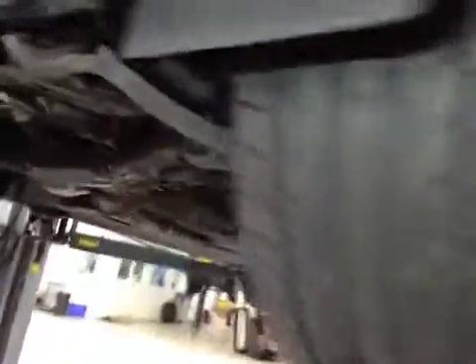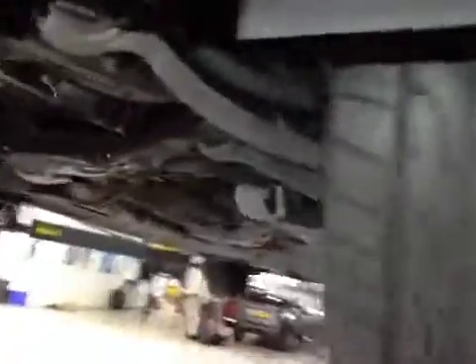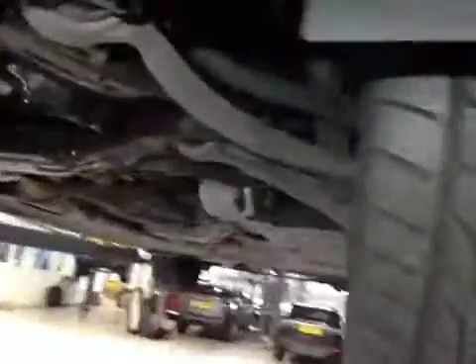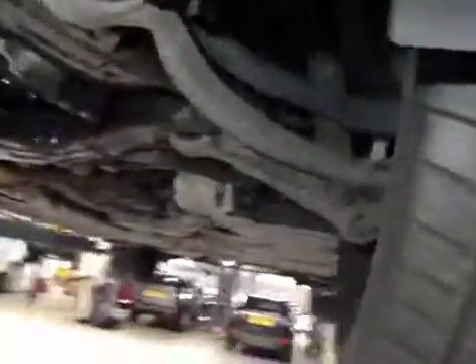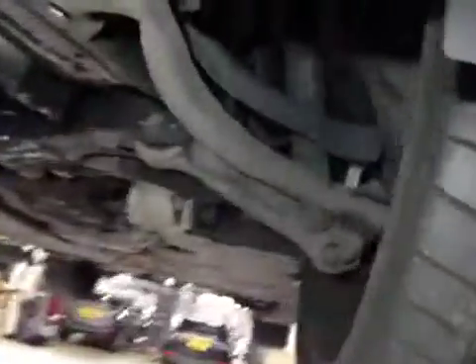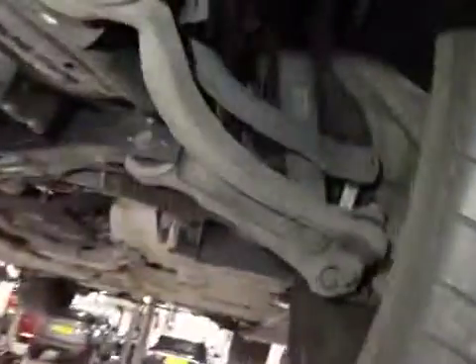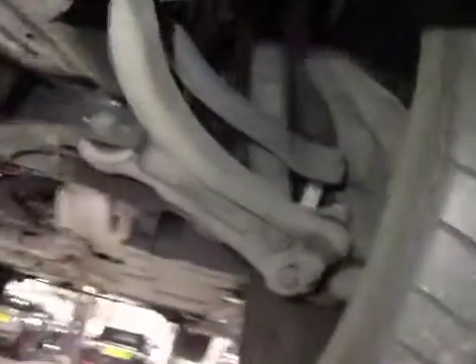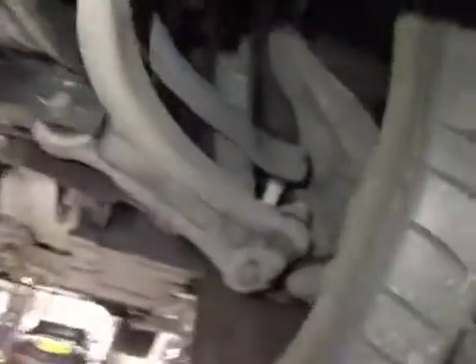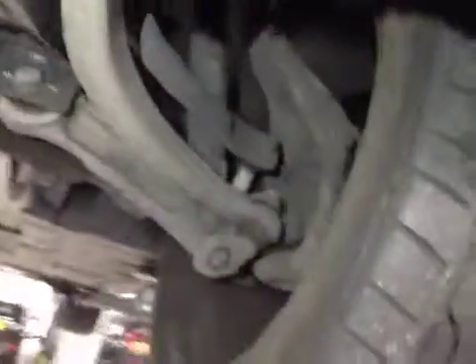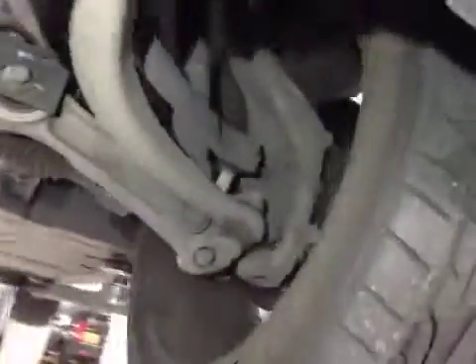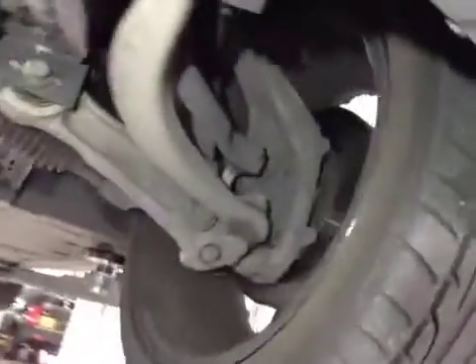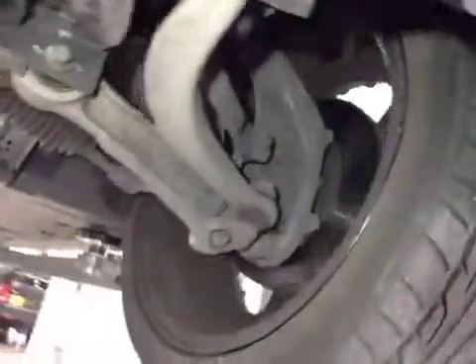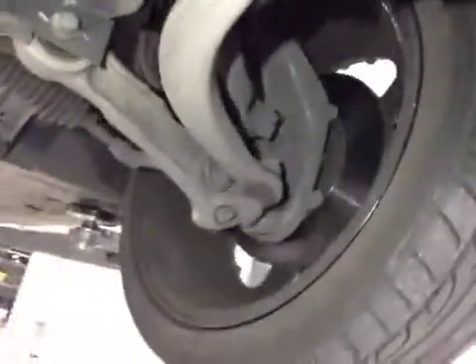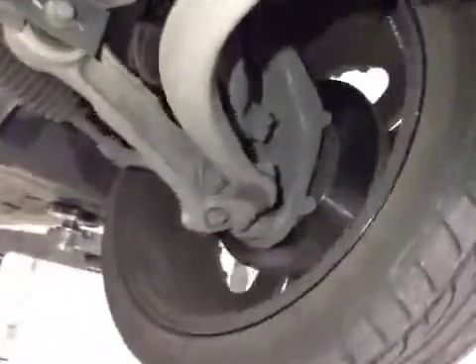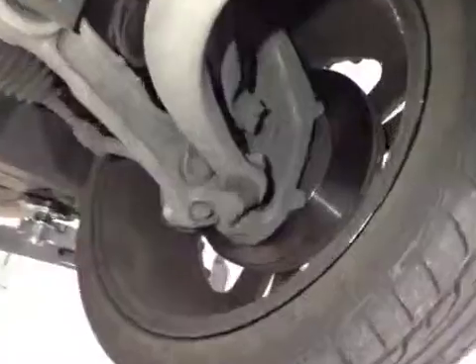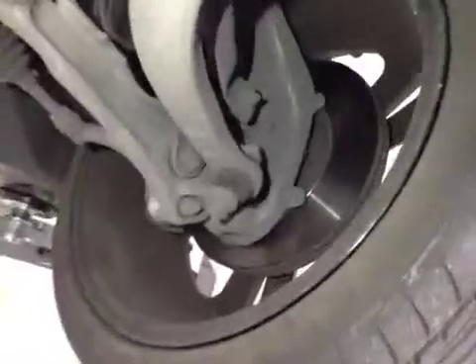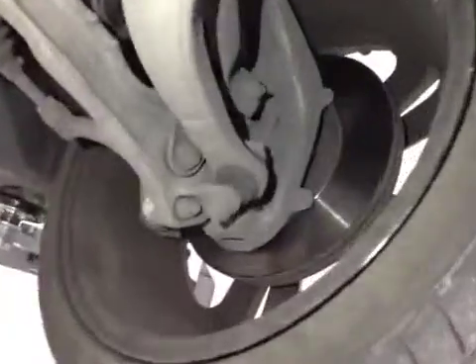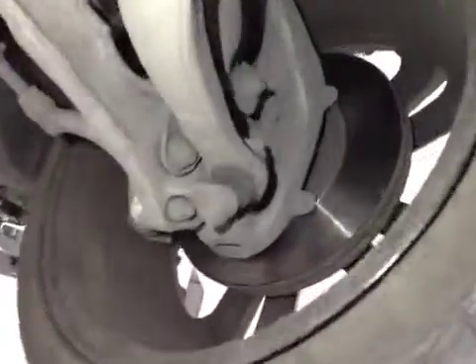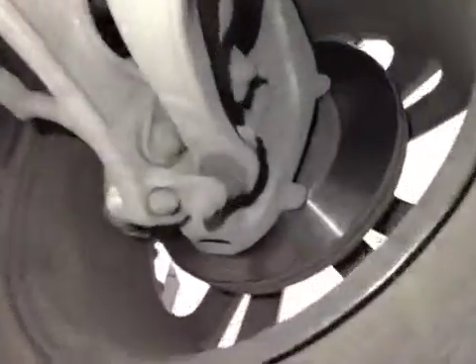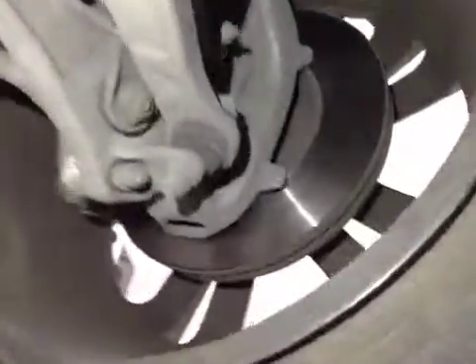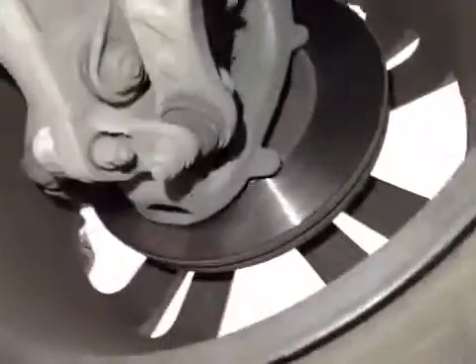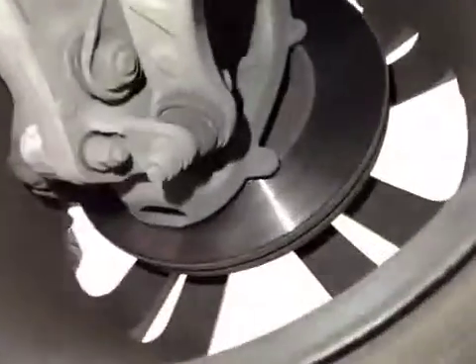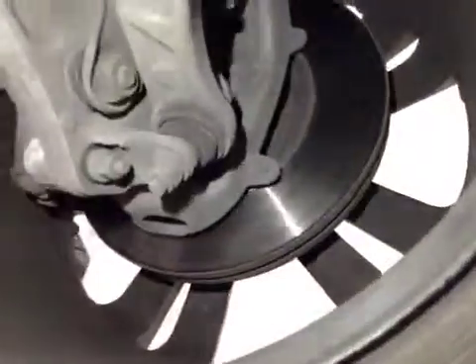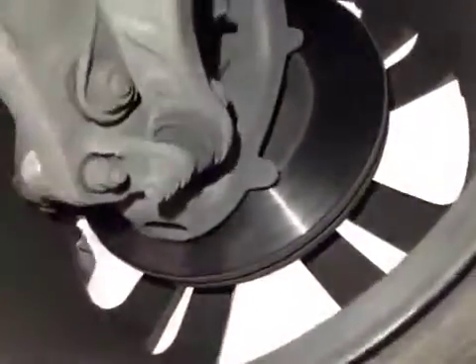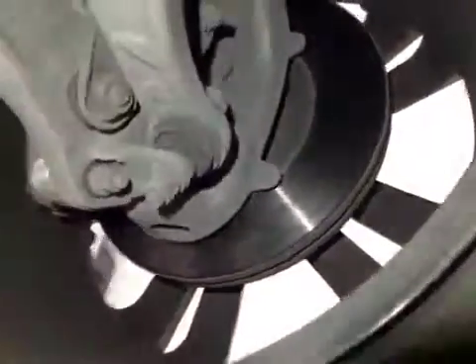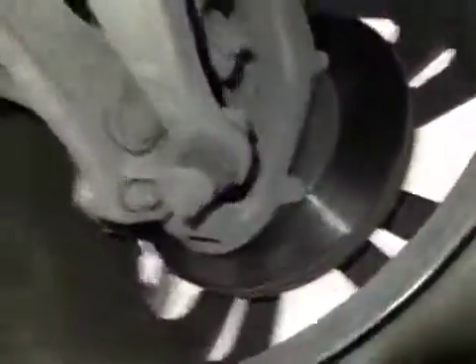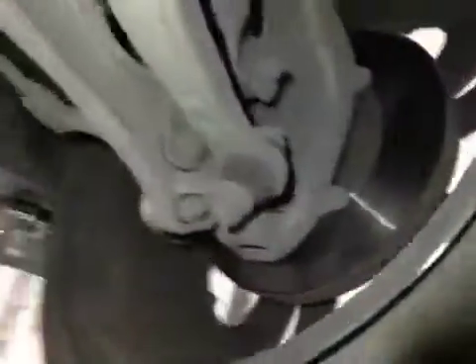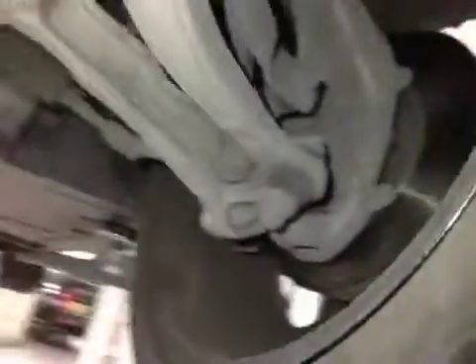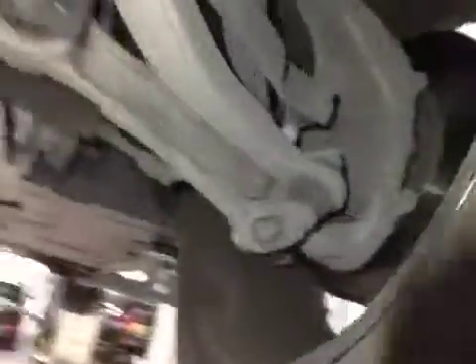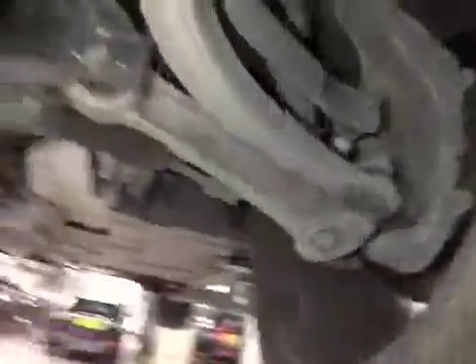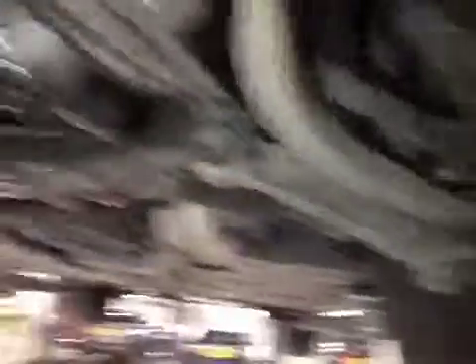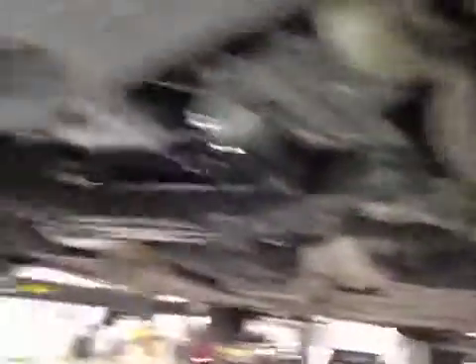Front suspension is in good order, no signs of wear to the joints. Front pads are at 6mm in the amber section, discs are okay.